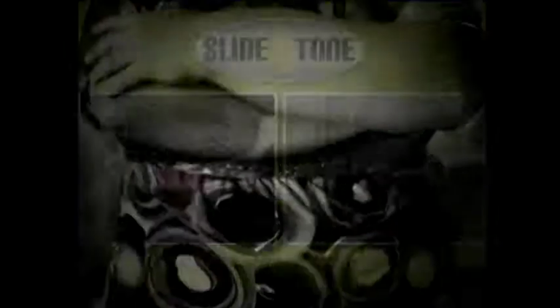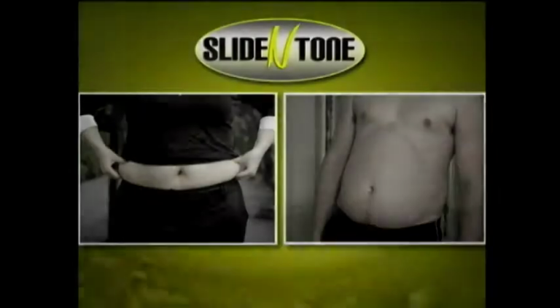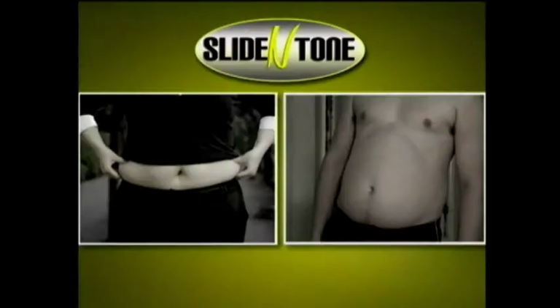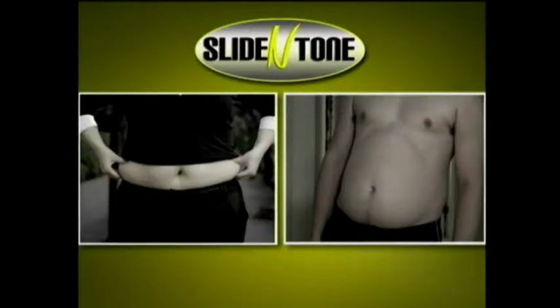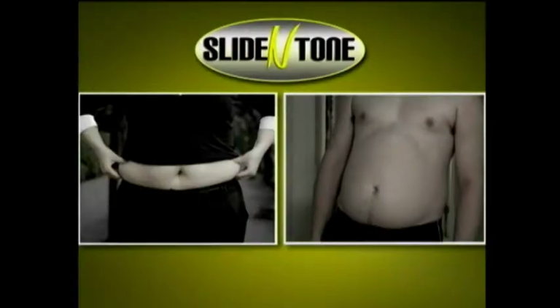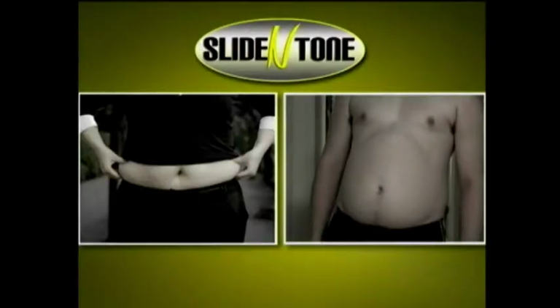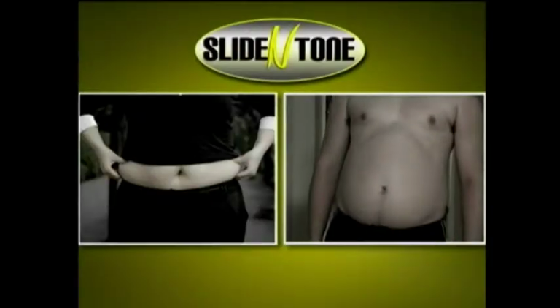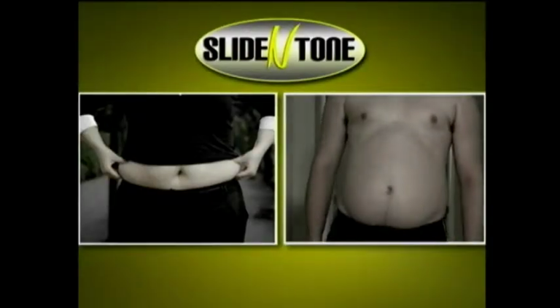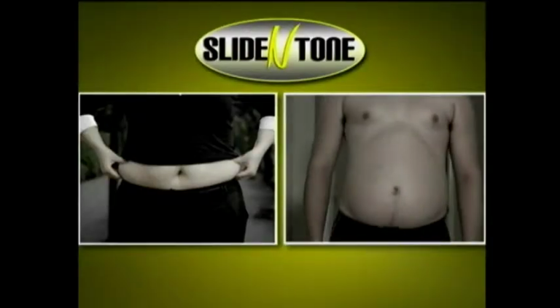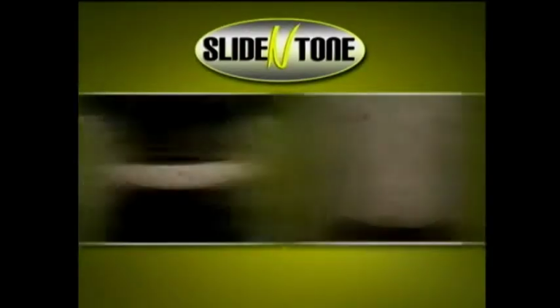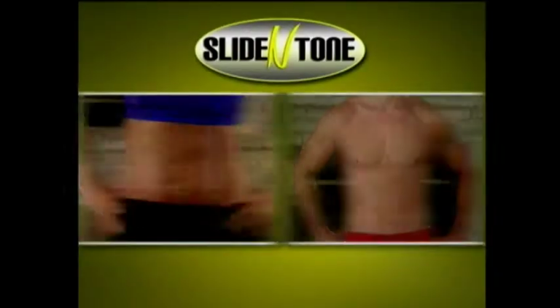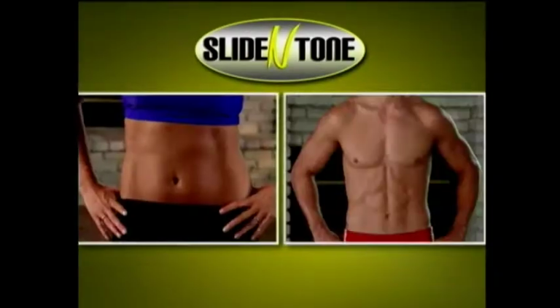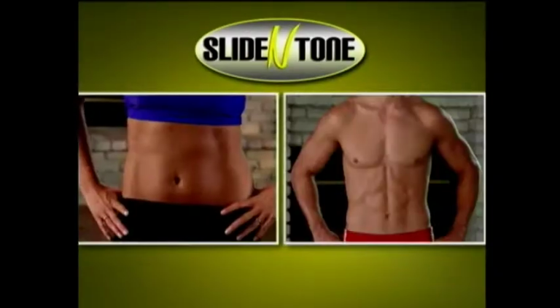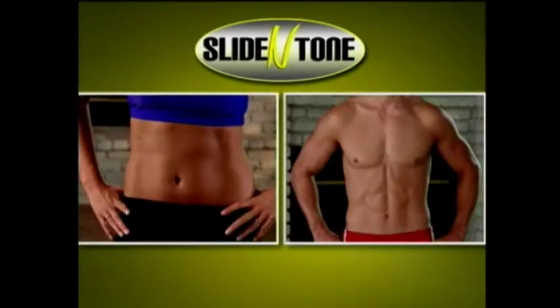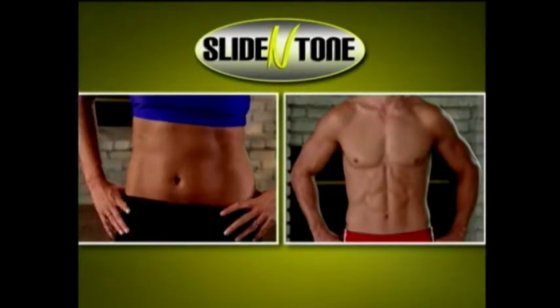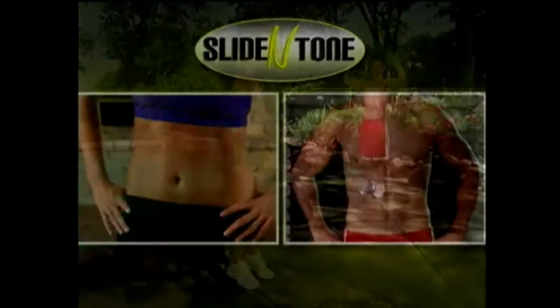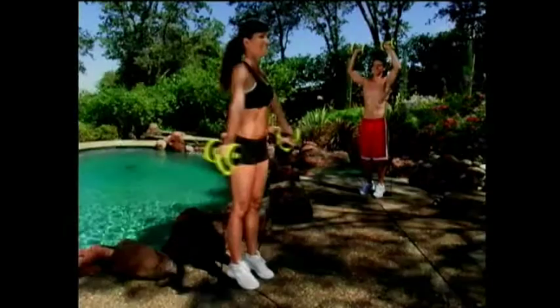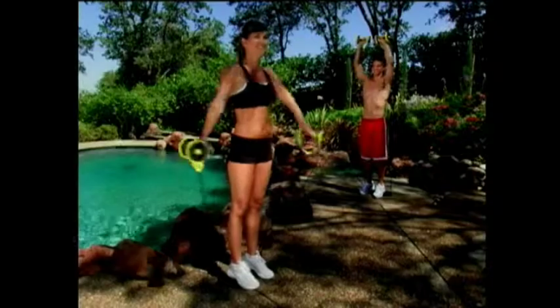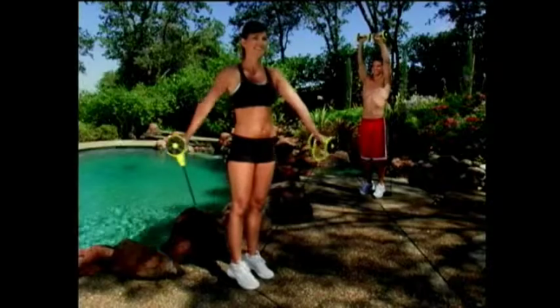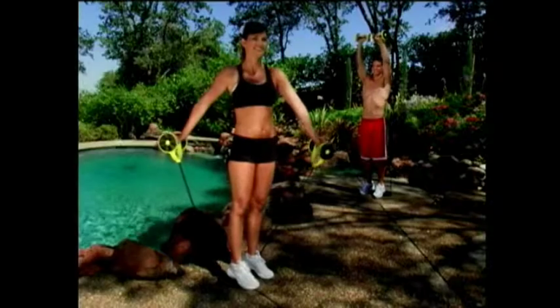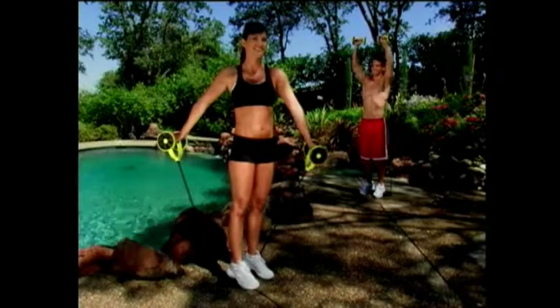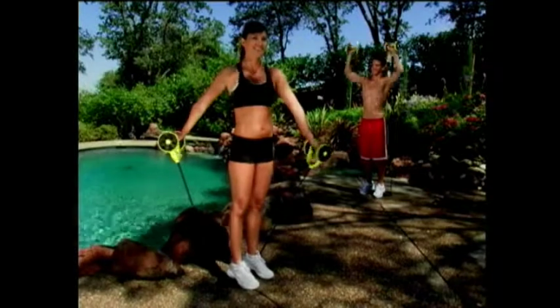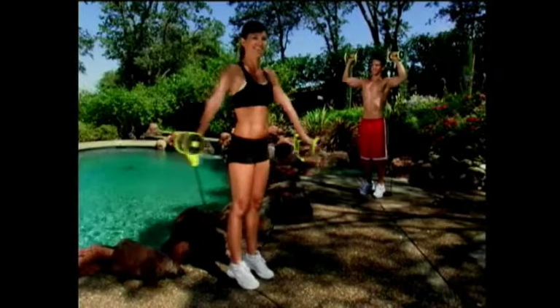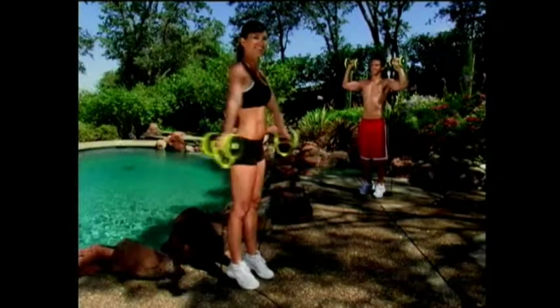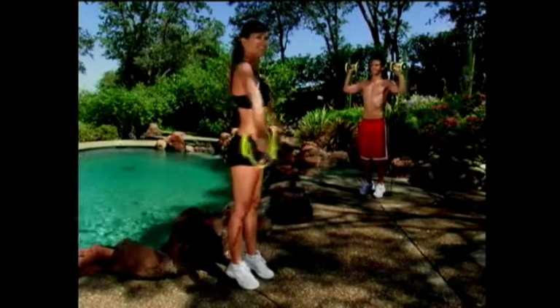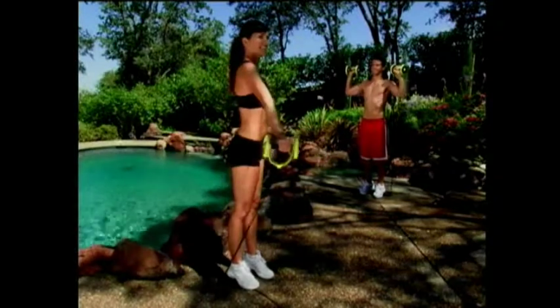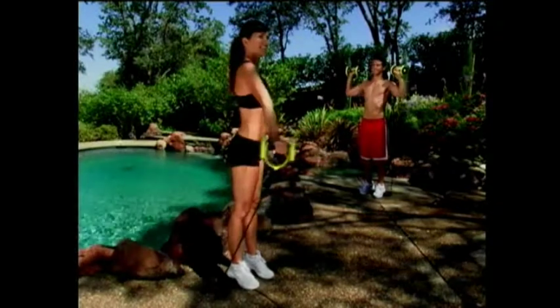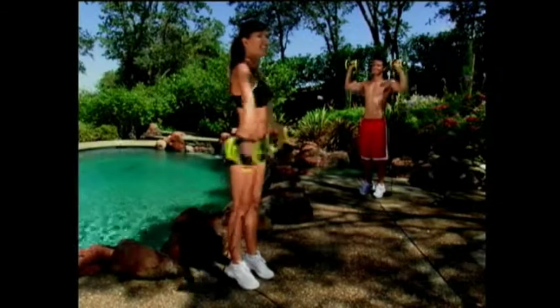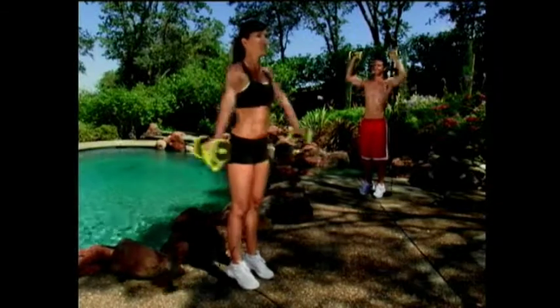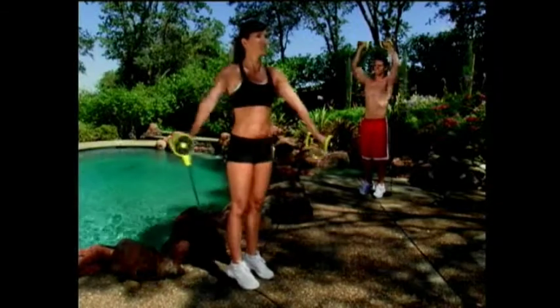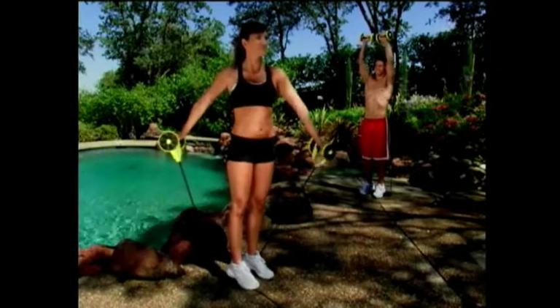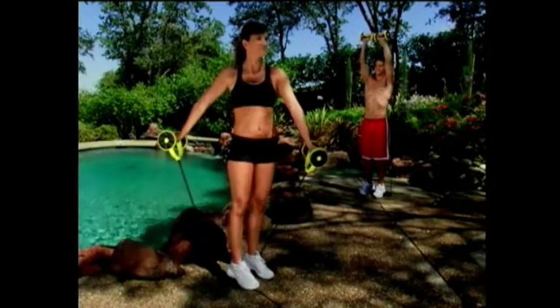How would you like to go from this to this? Now you can get lean, ripped, and toned in just minutes a day.